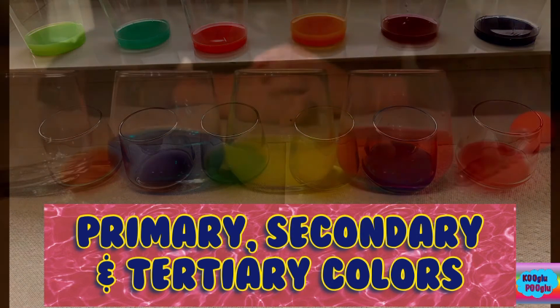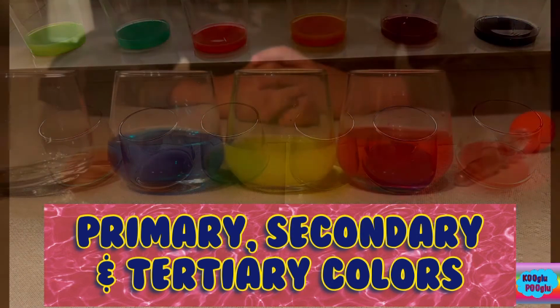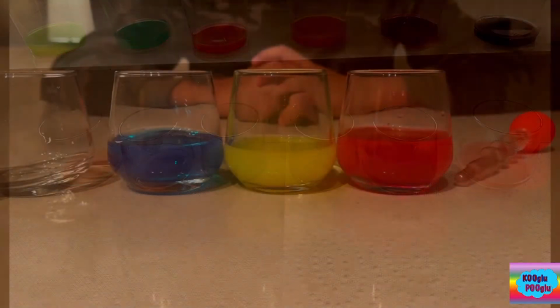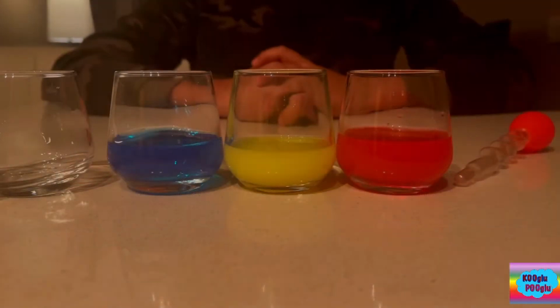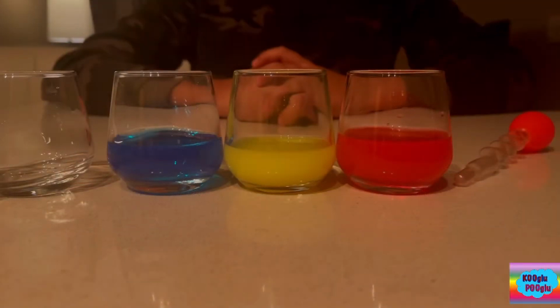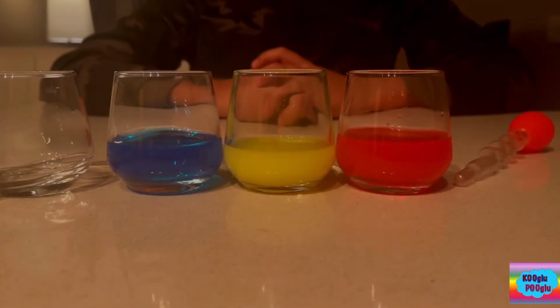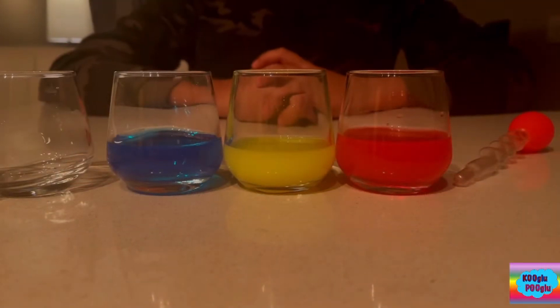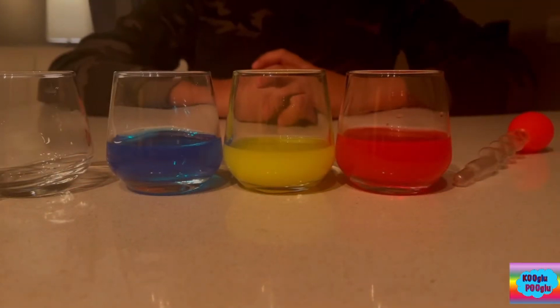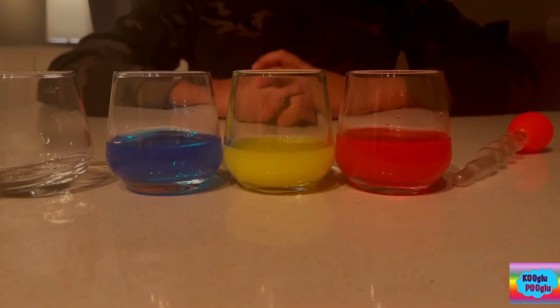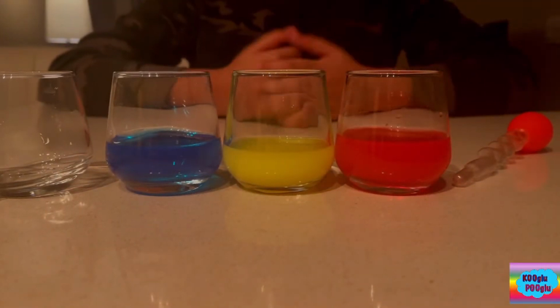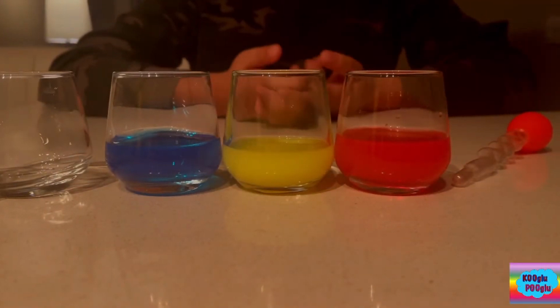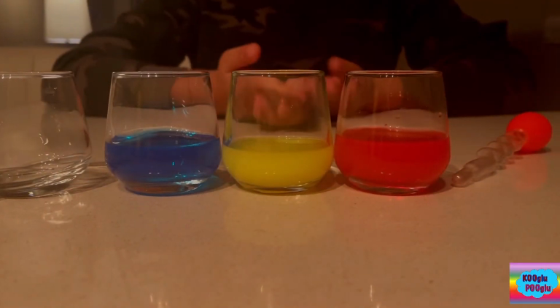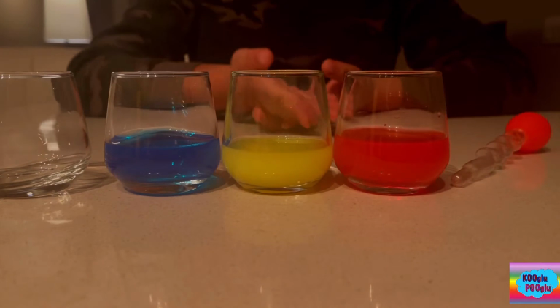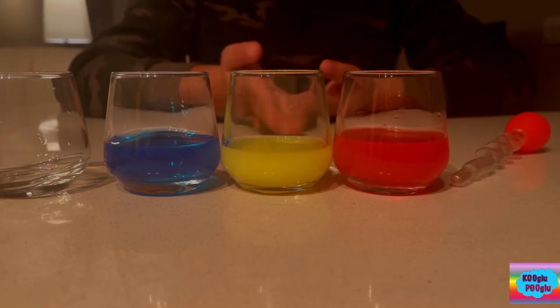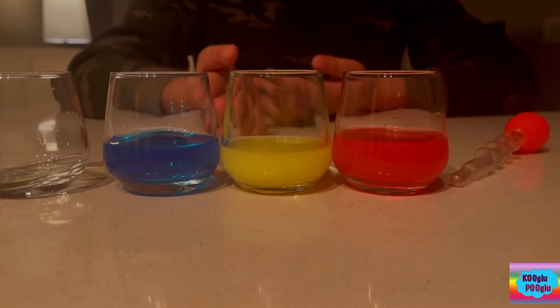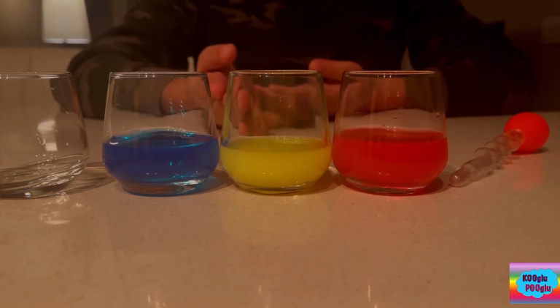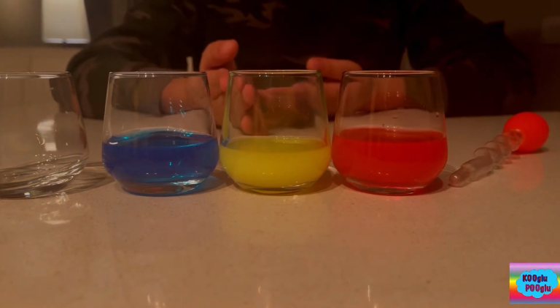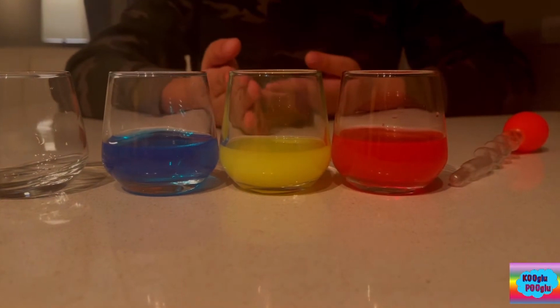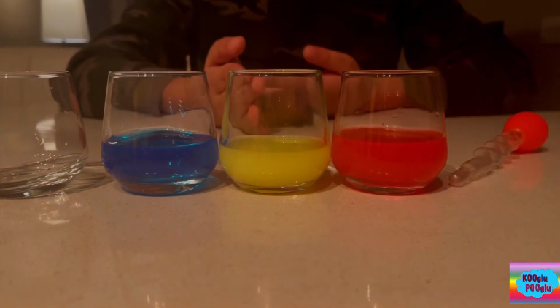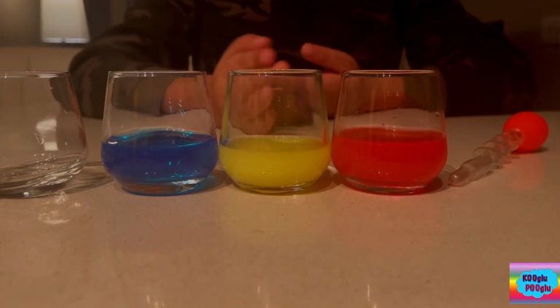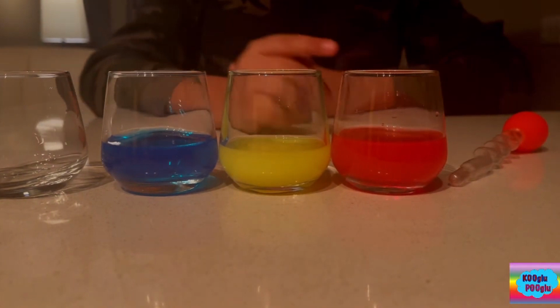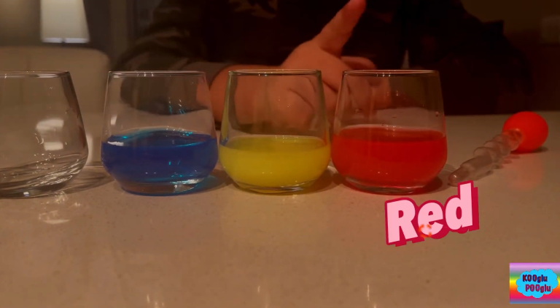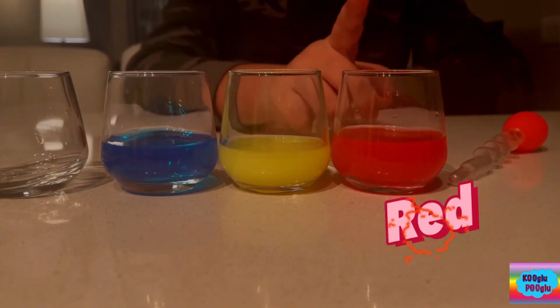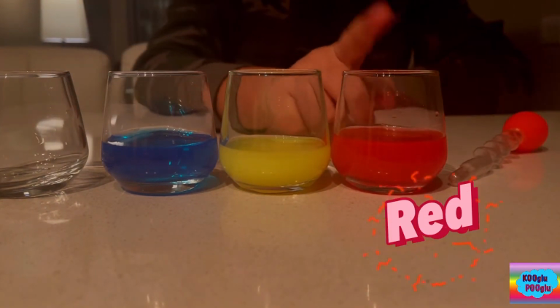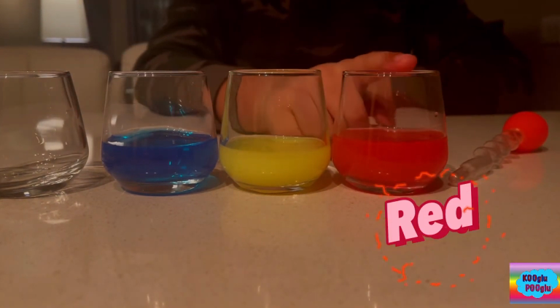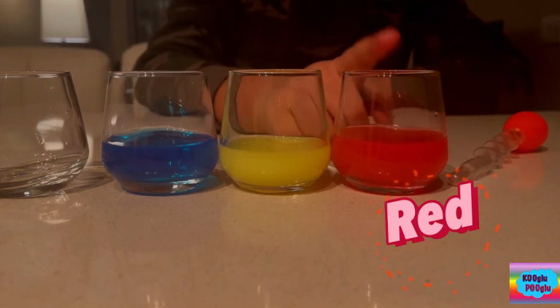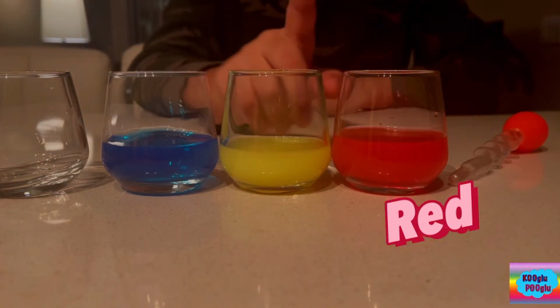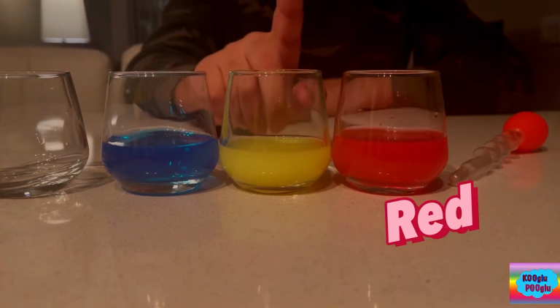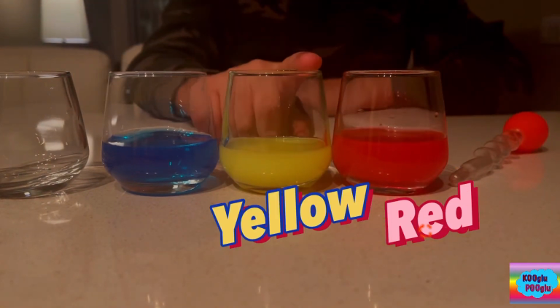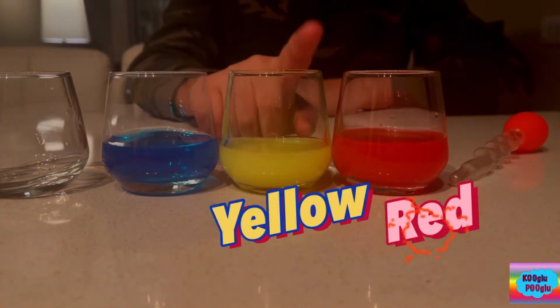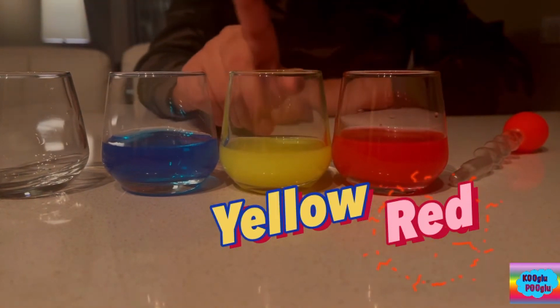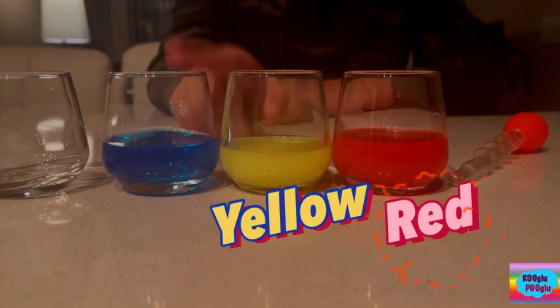Hi friends, you know these are the primary colors, right? Red, yellow, blue.